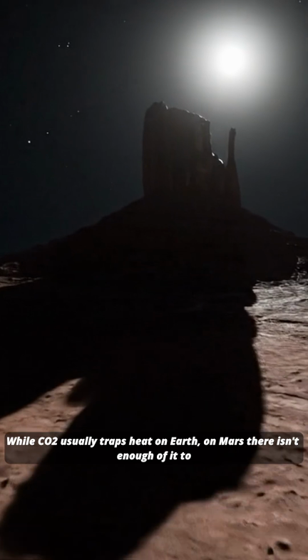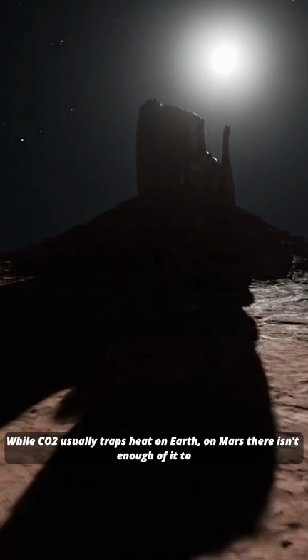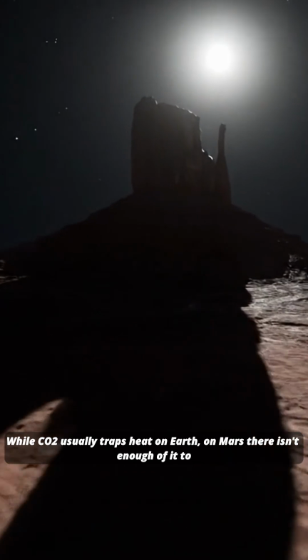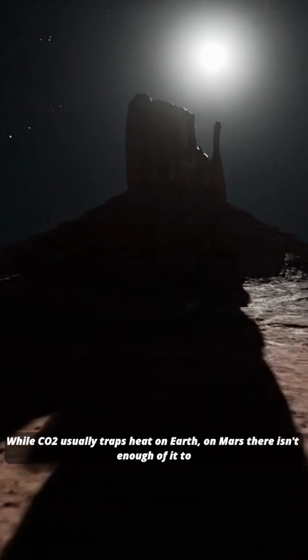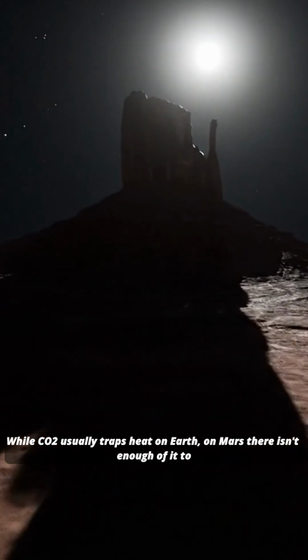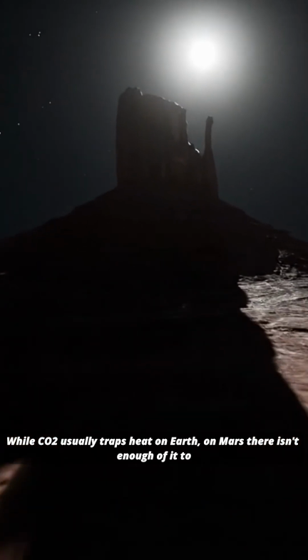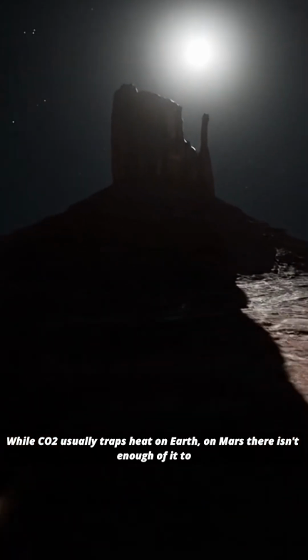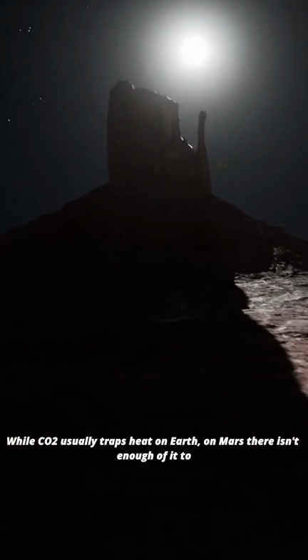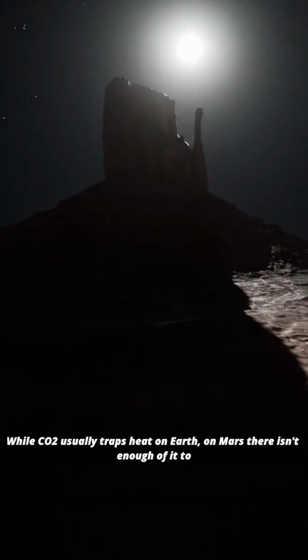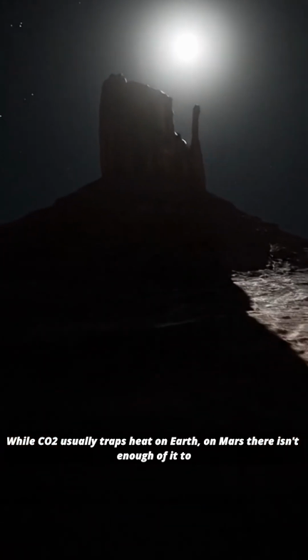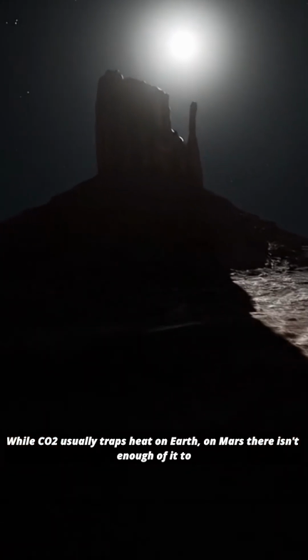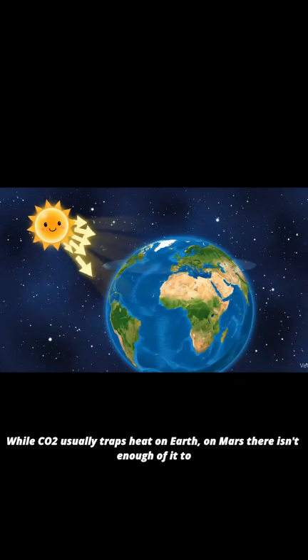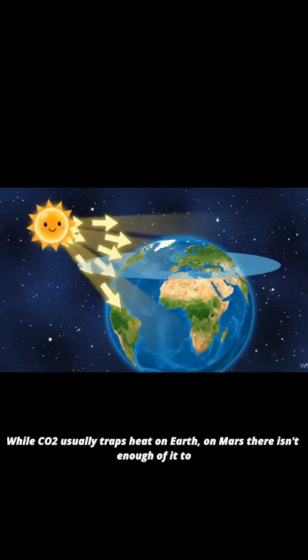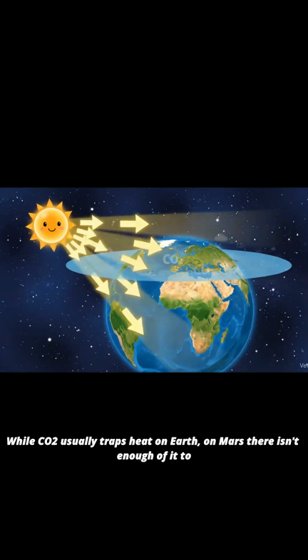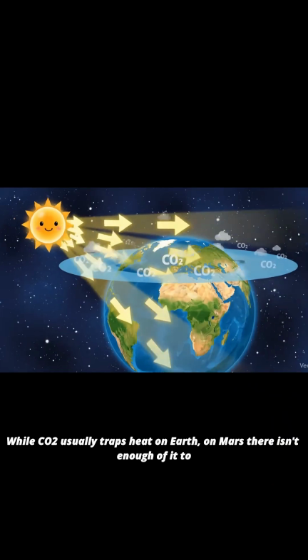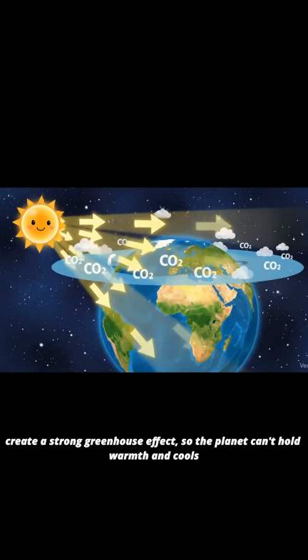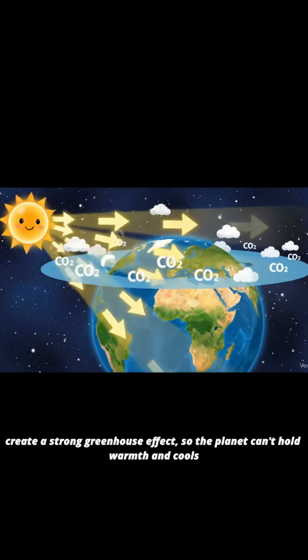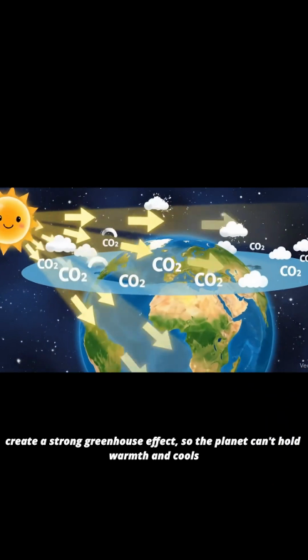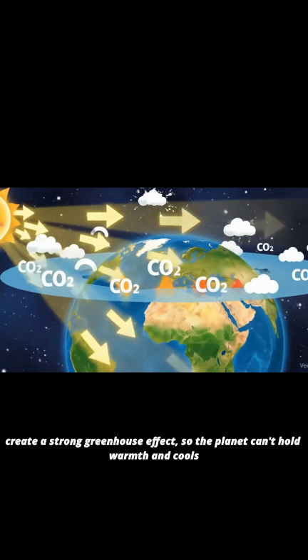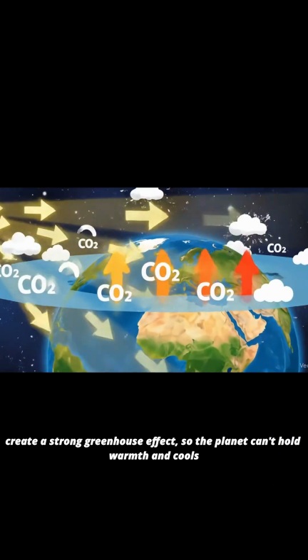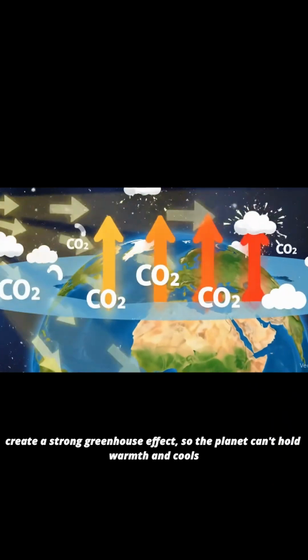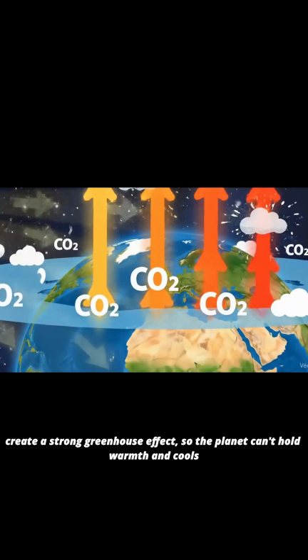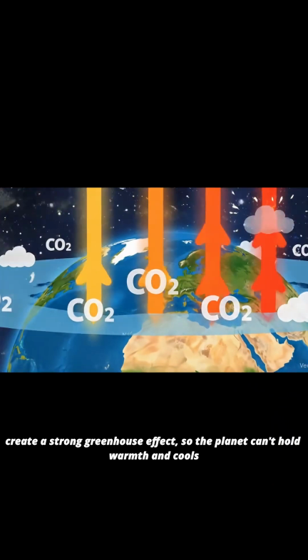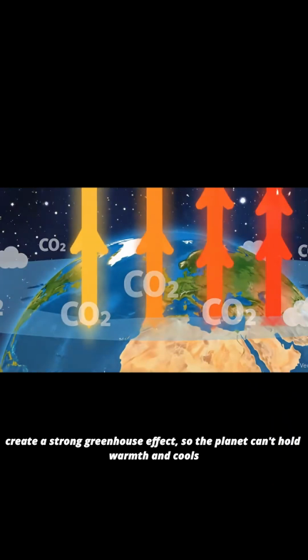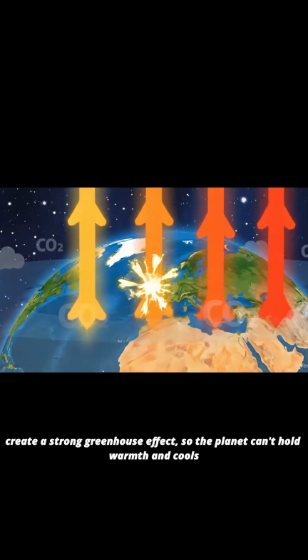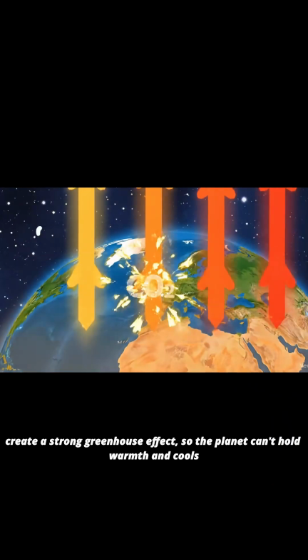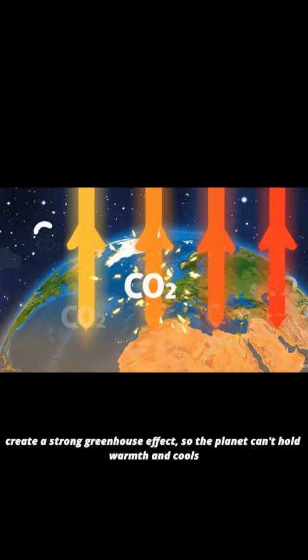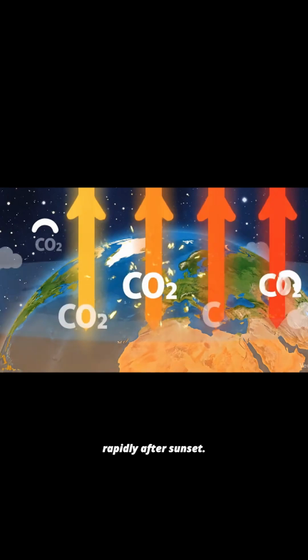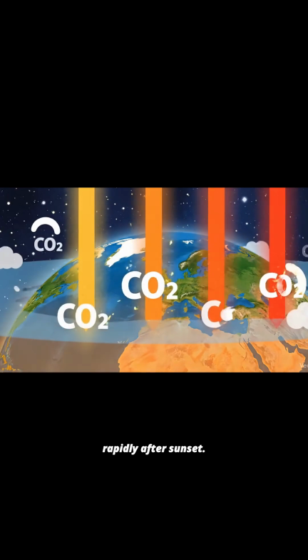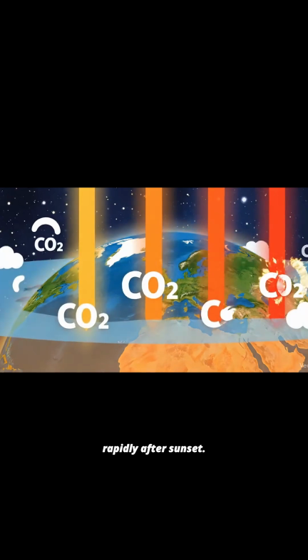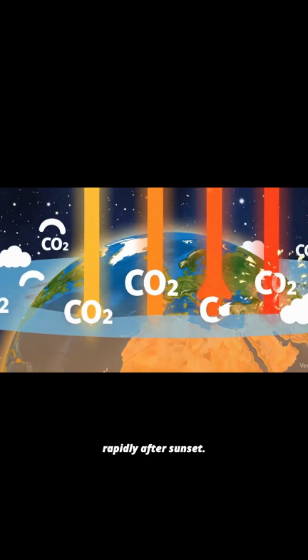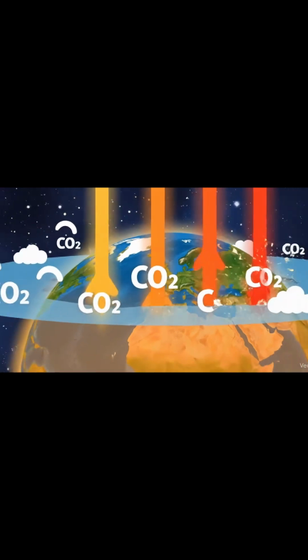While CO2 usually traps heat on Earth, on Mars there isn't enough of it to create a strong greenhouse effect, so the planet can't hold warmth and cools rapidly after sunset.